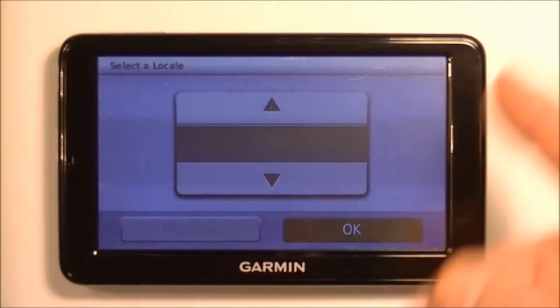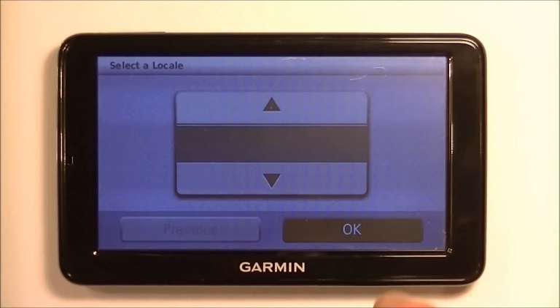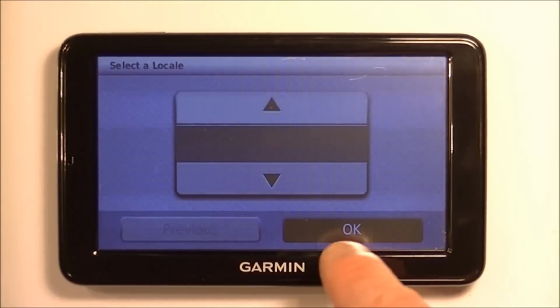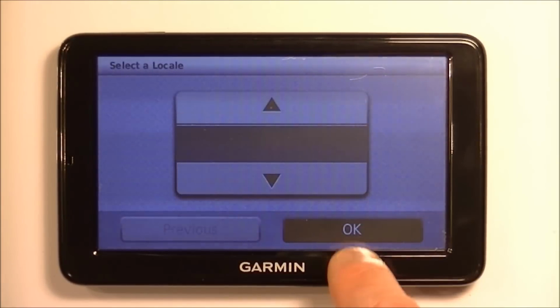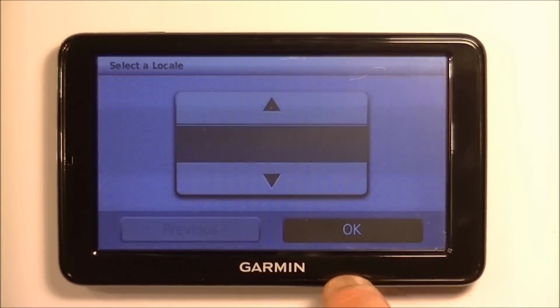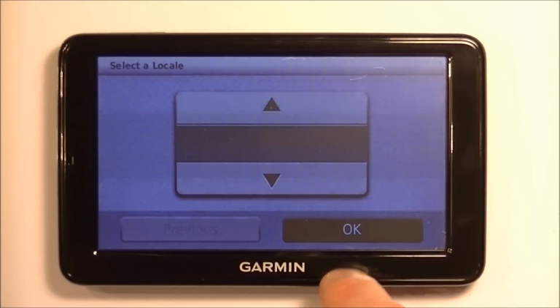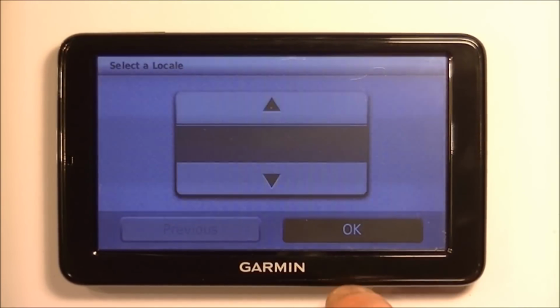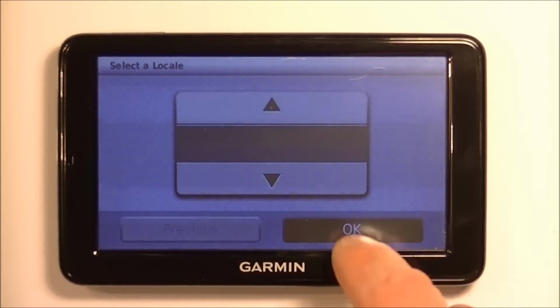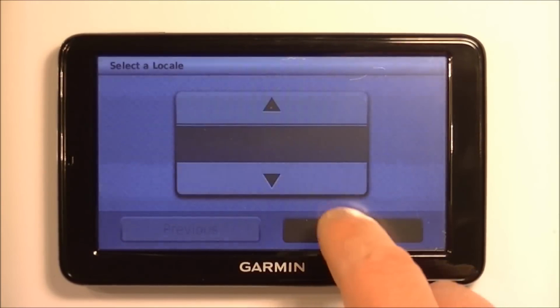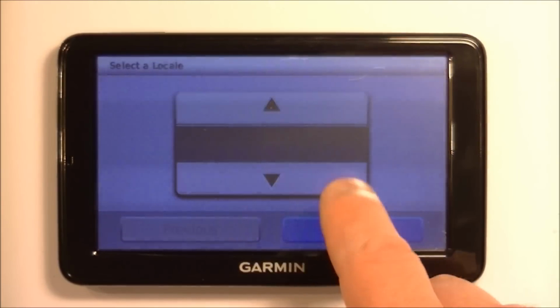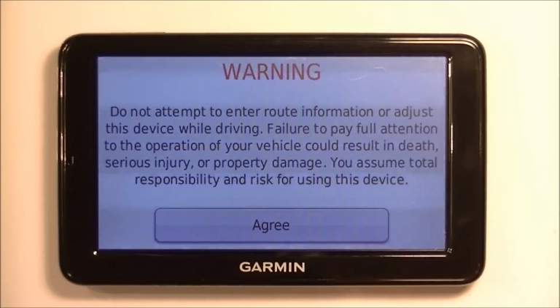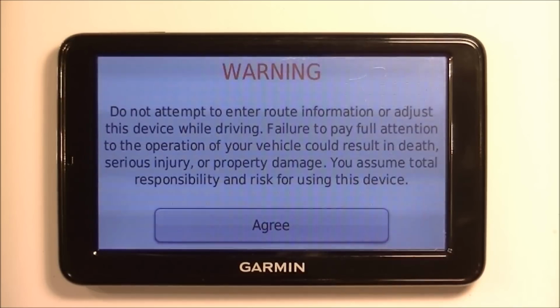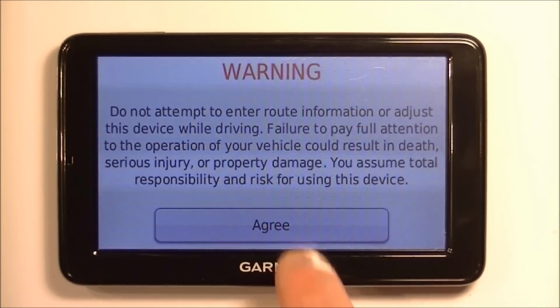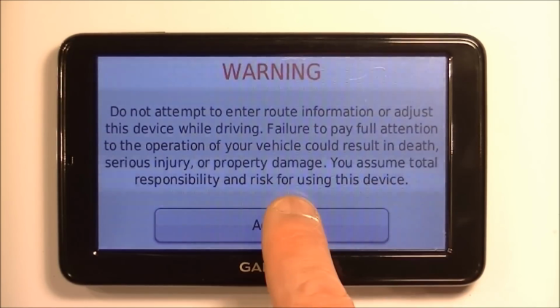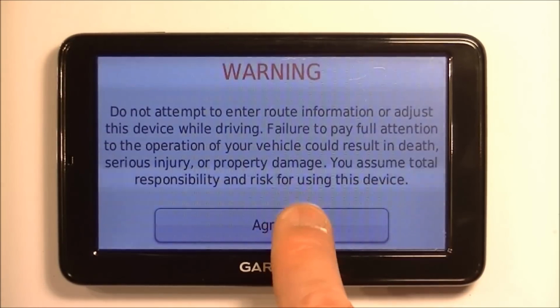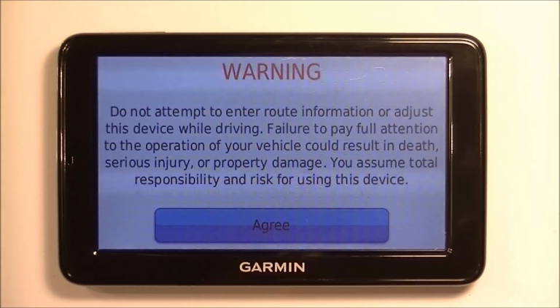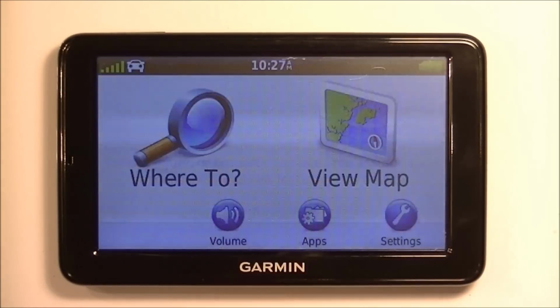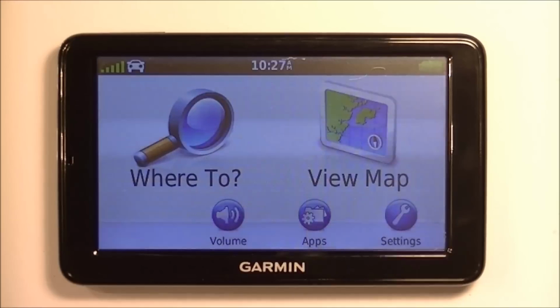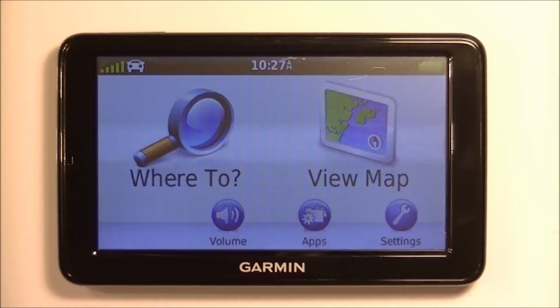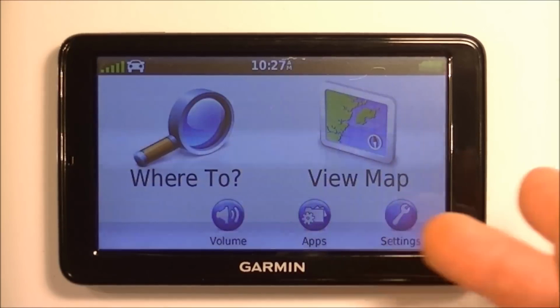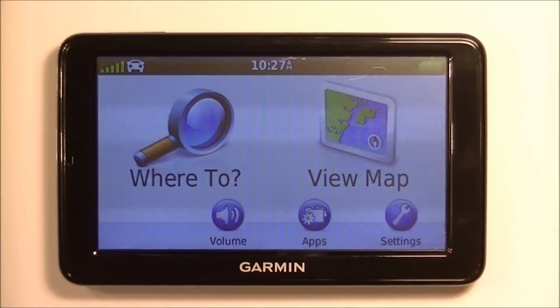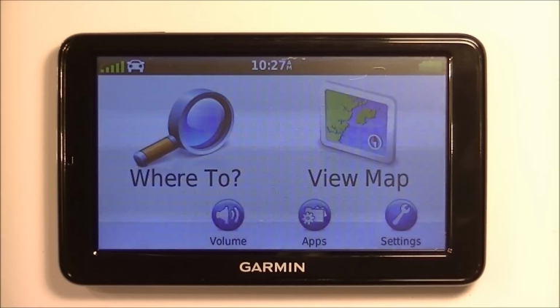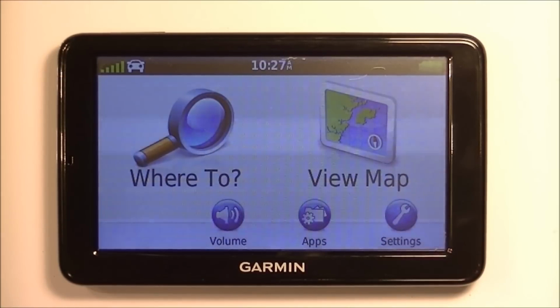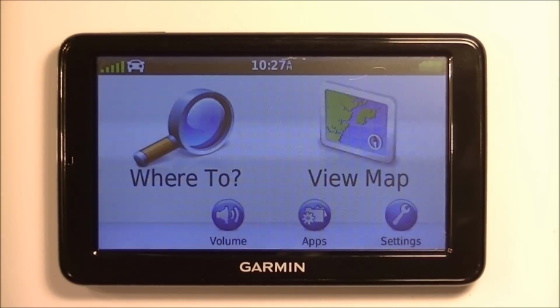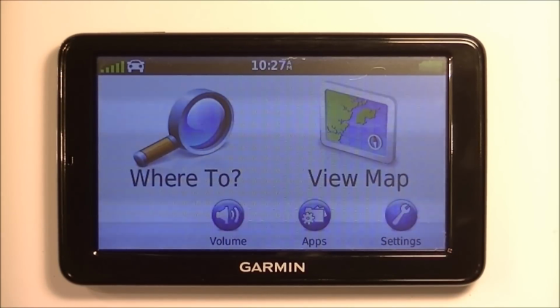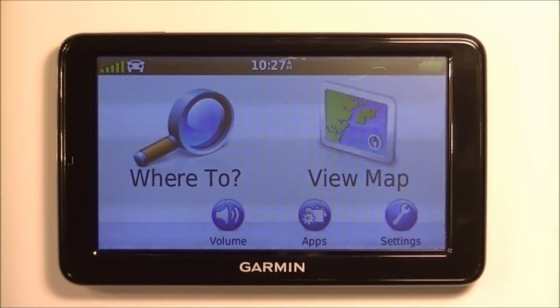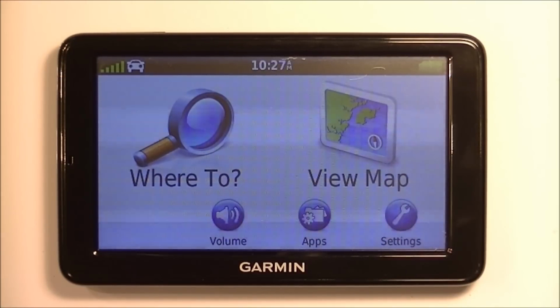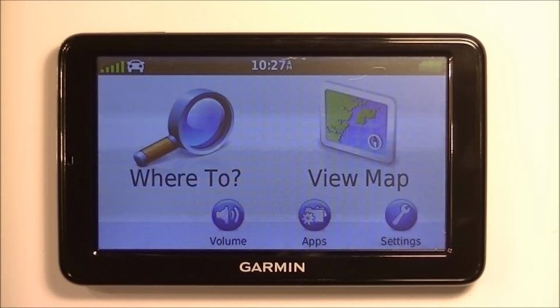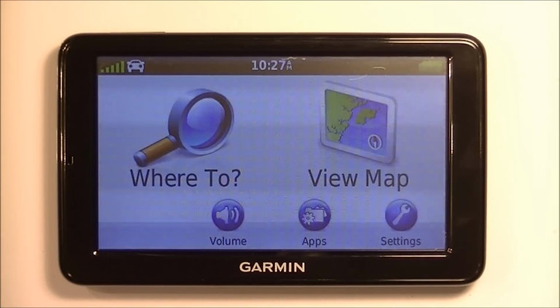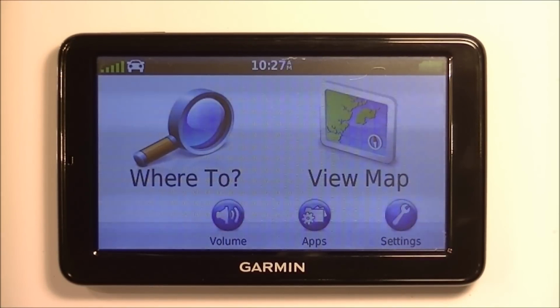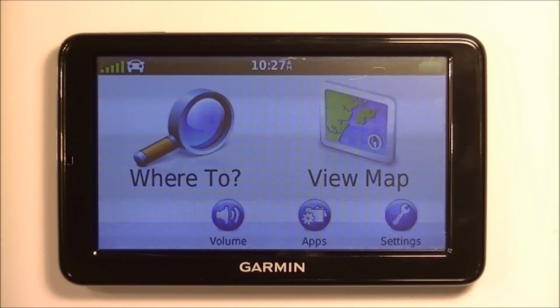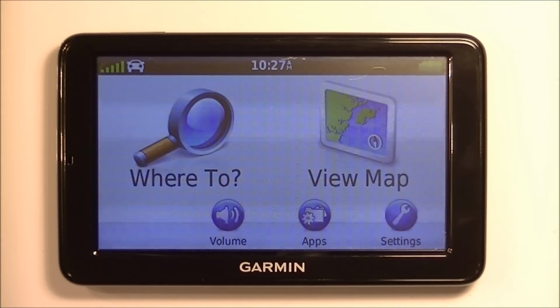Then you get to select the locale and agree, and you're back to normal without any of the old user settings.